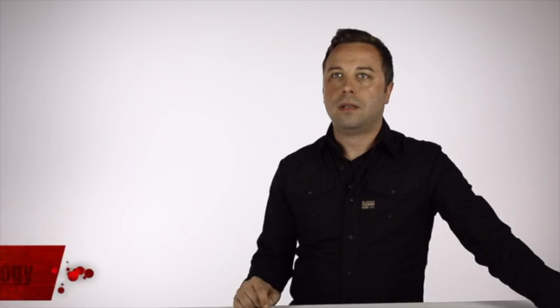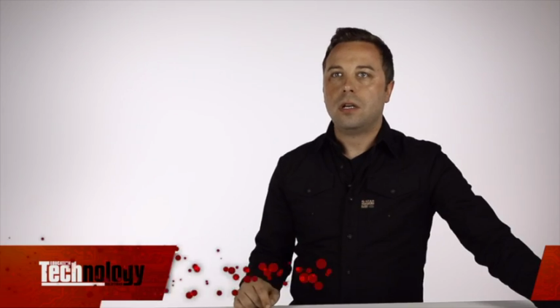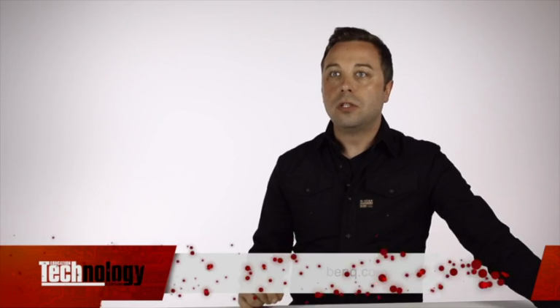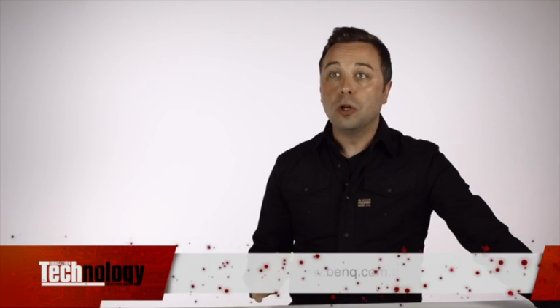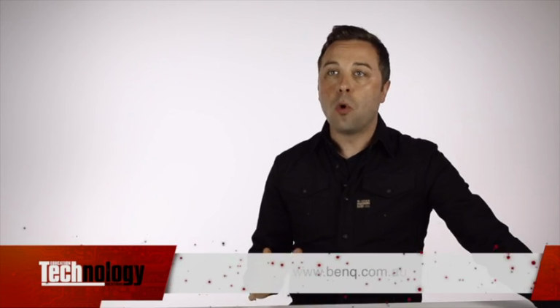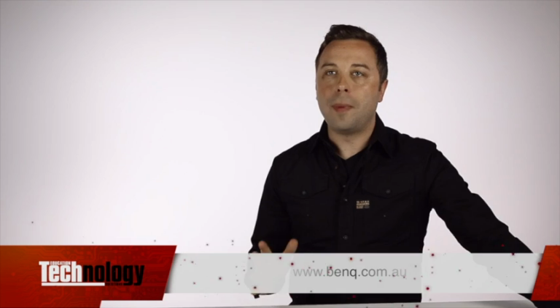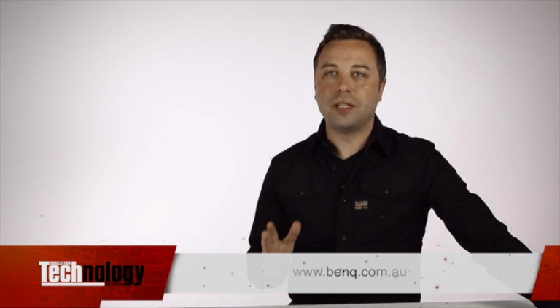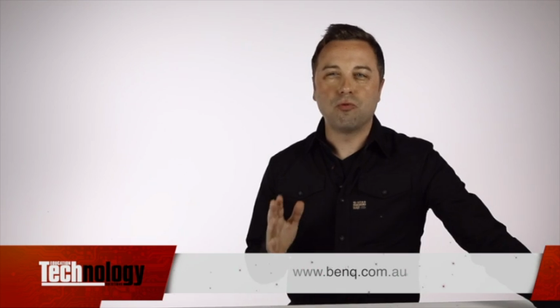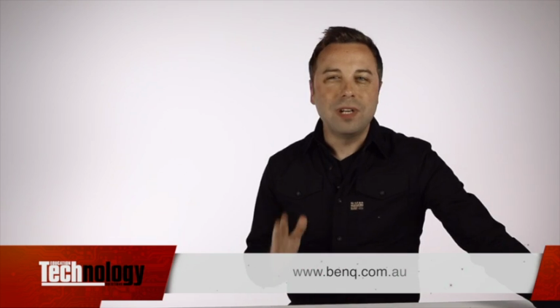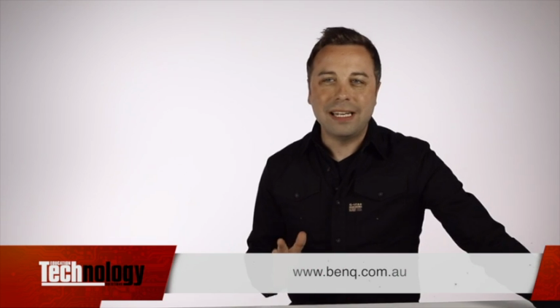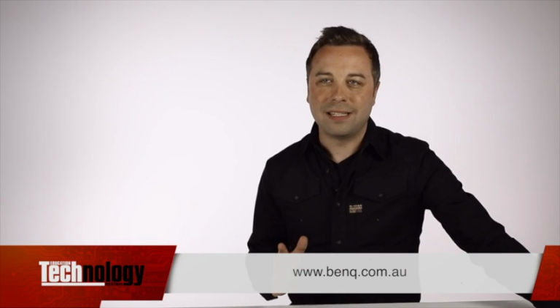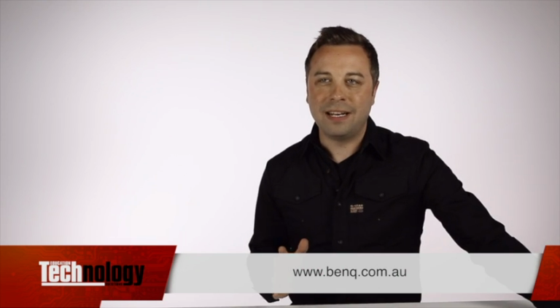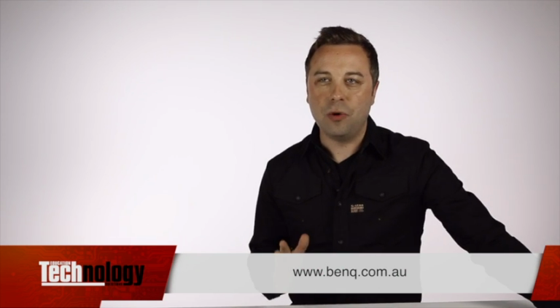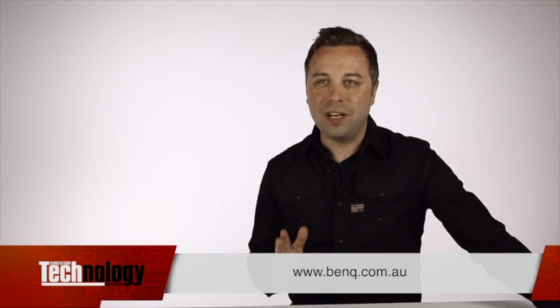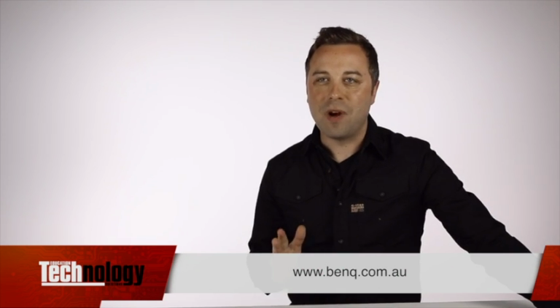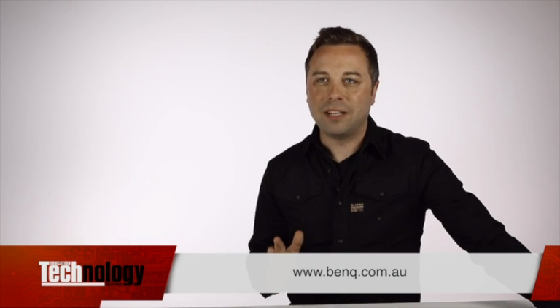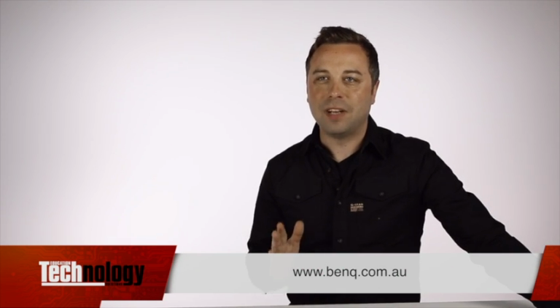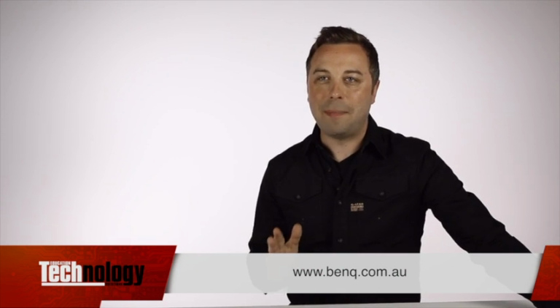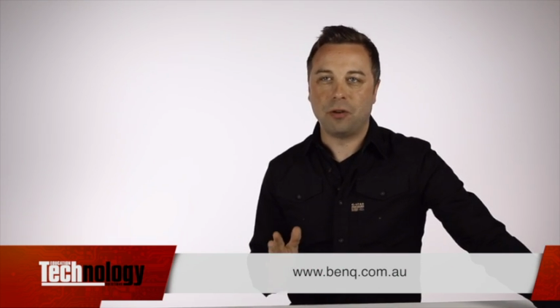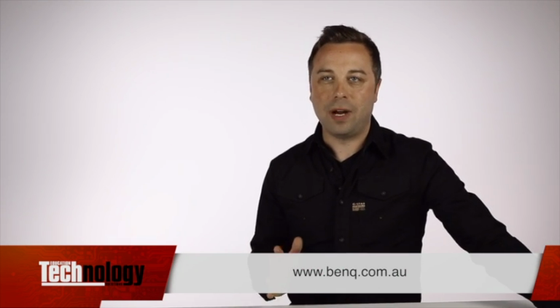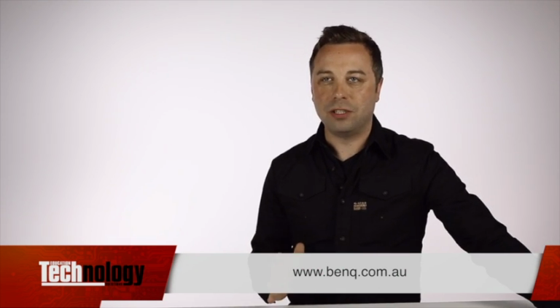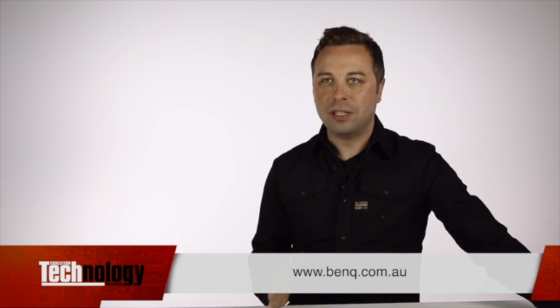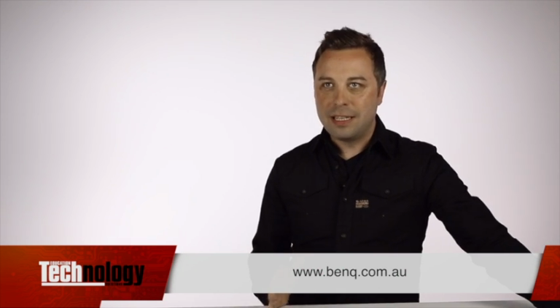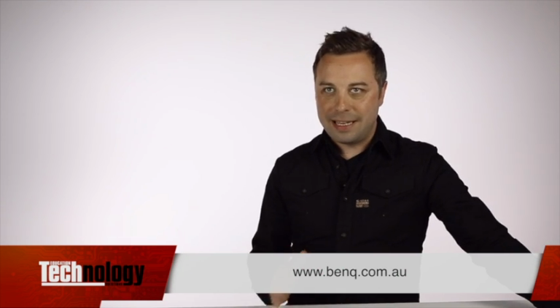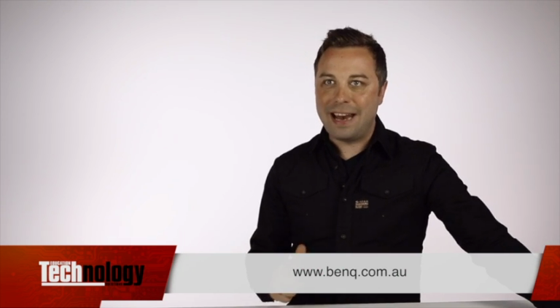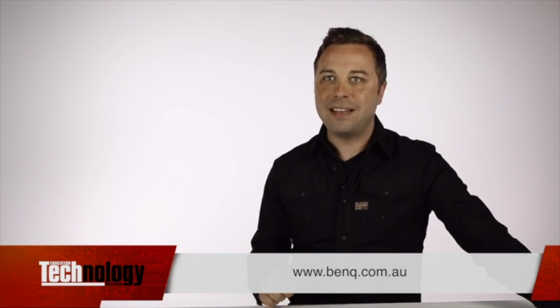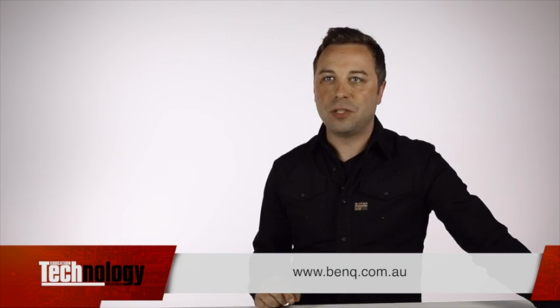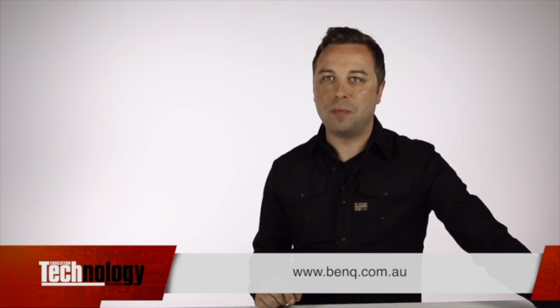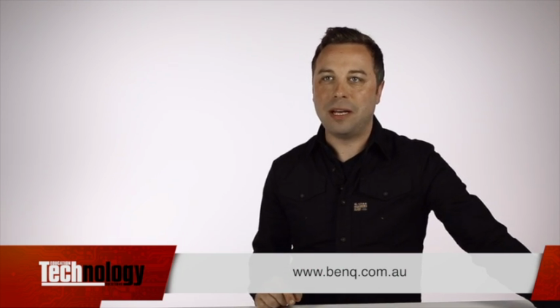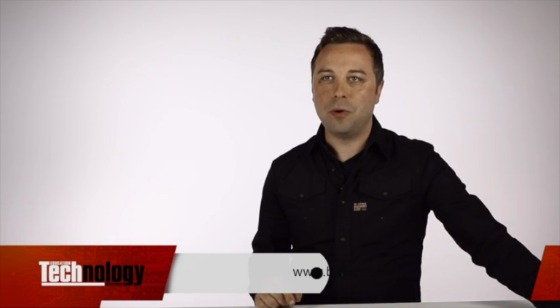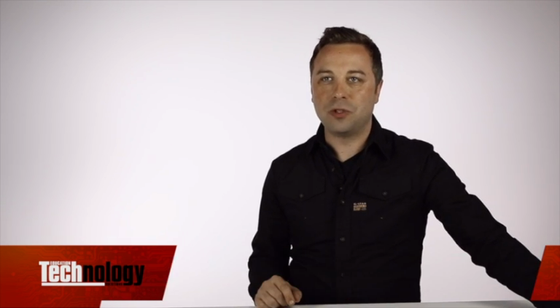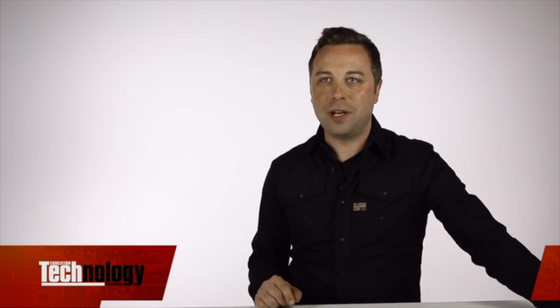To learn more about this really exciting new interactive flat panel range, get in touch with BenQ Australia.